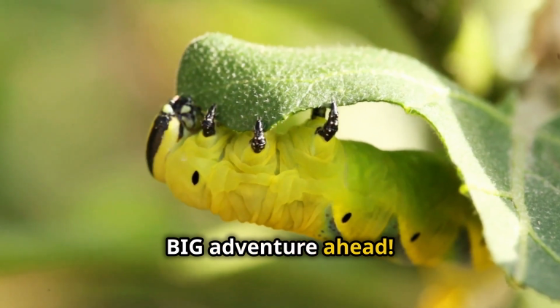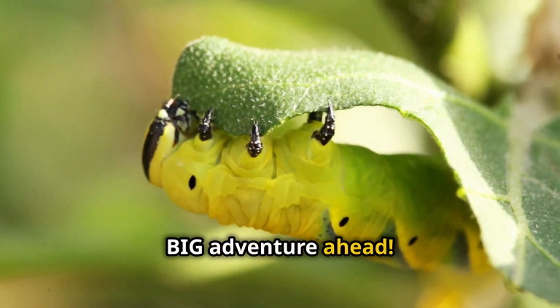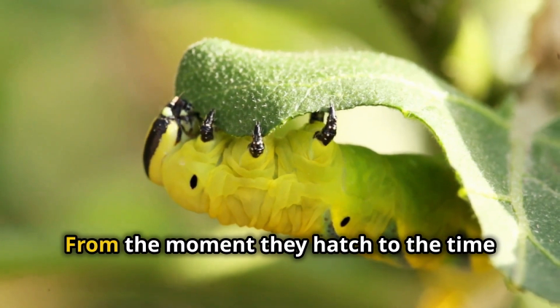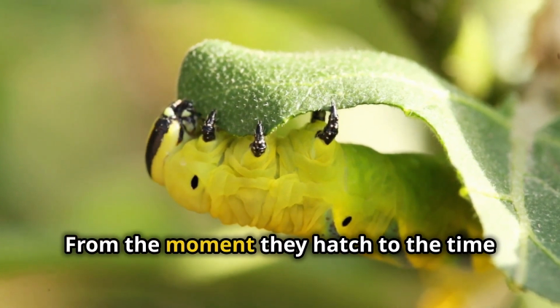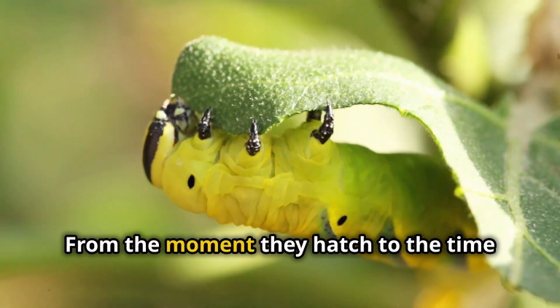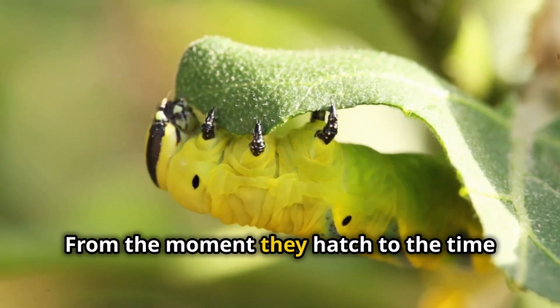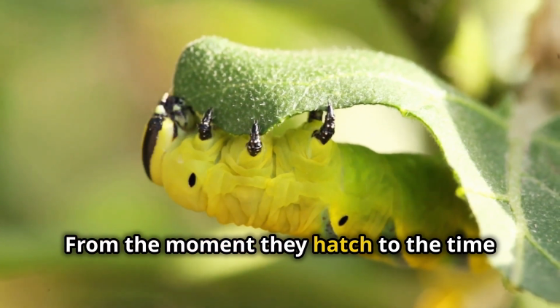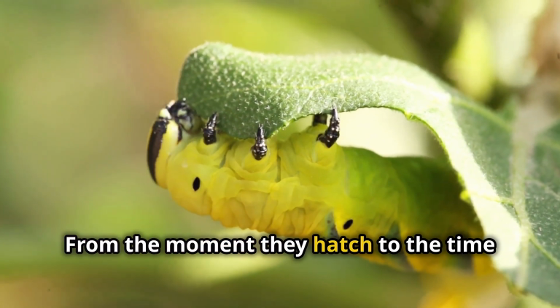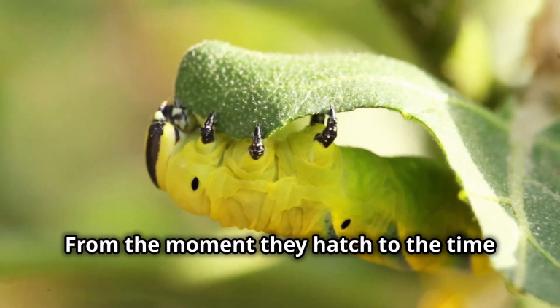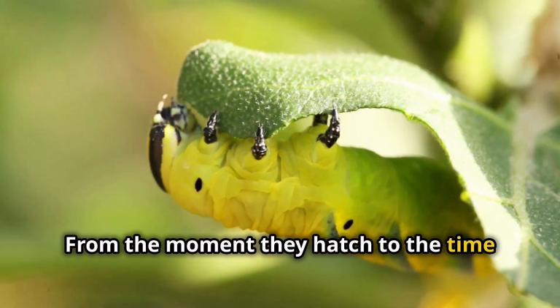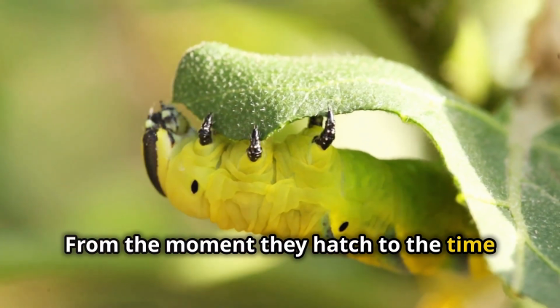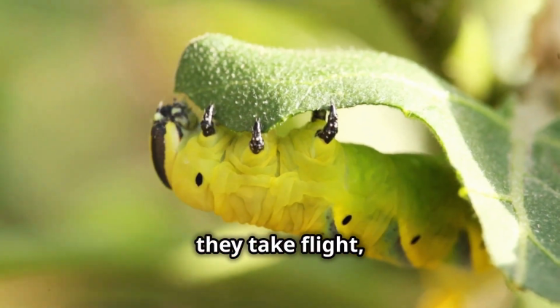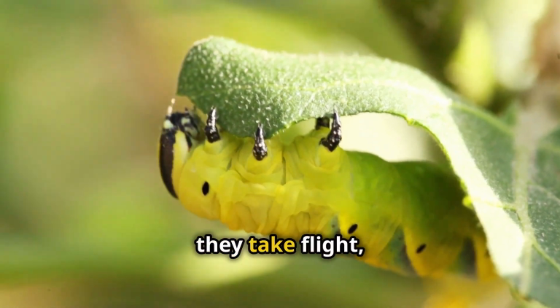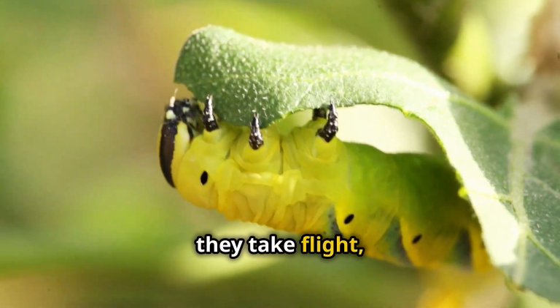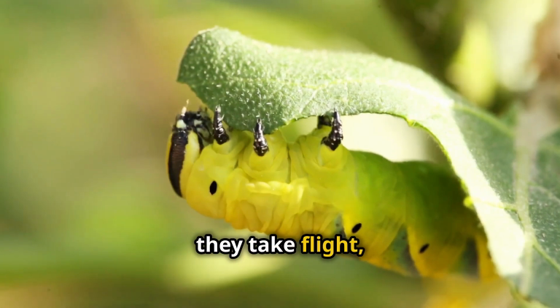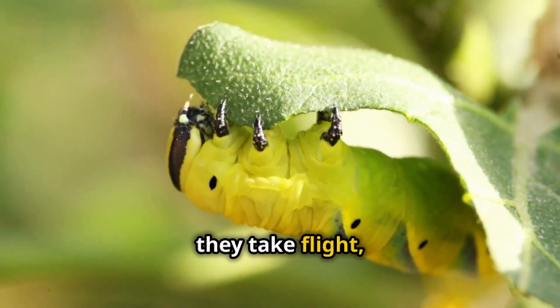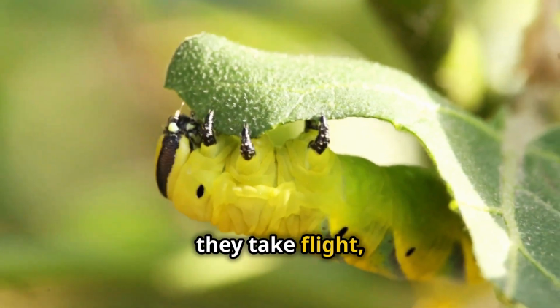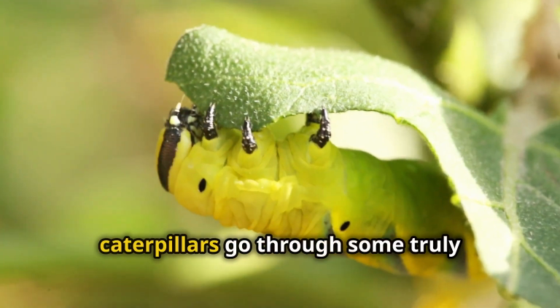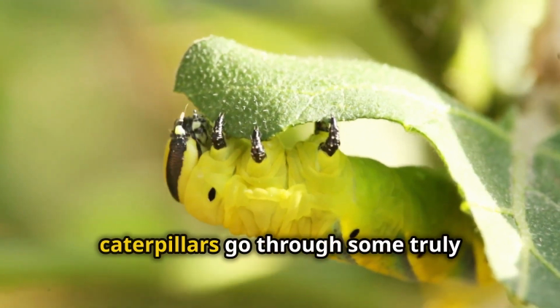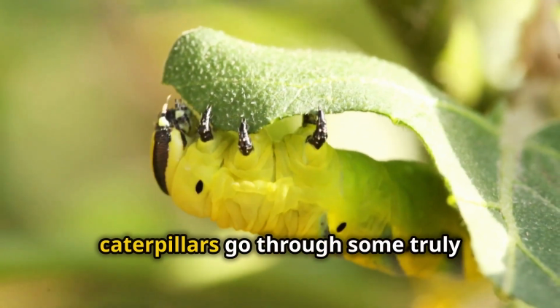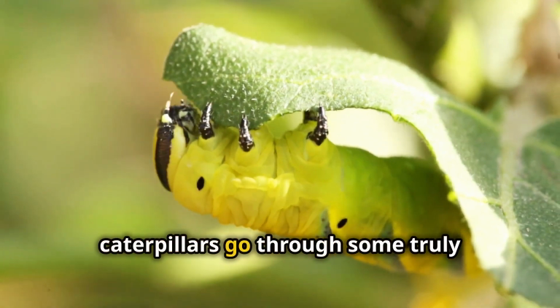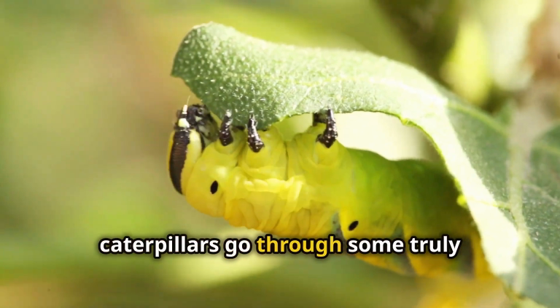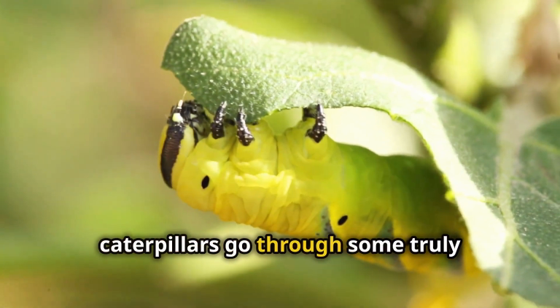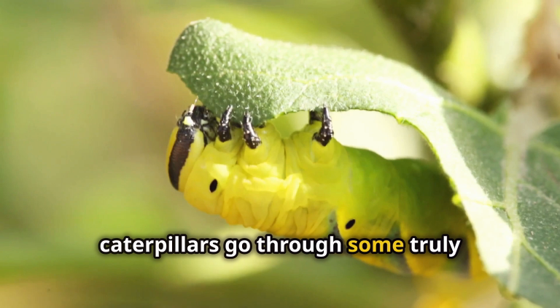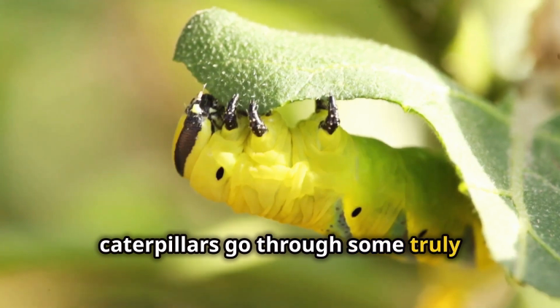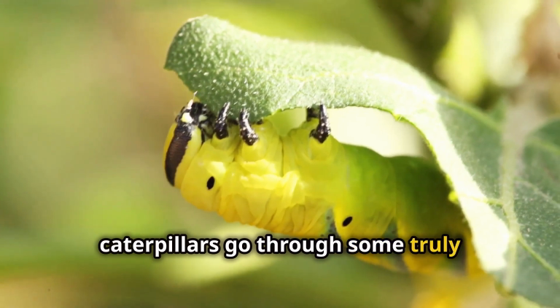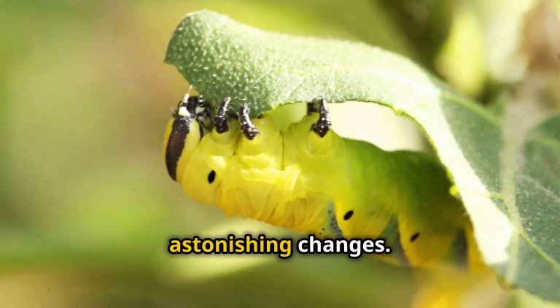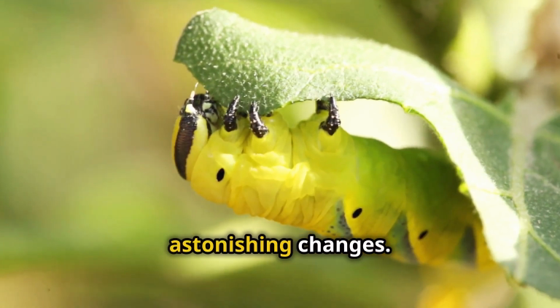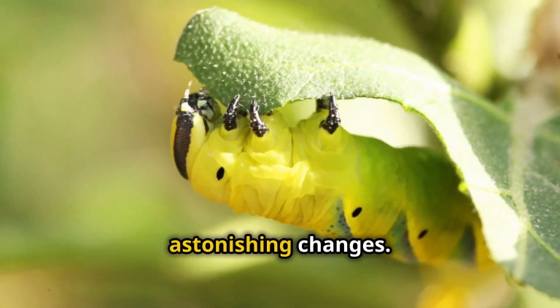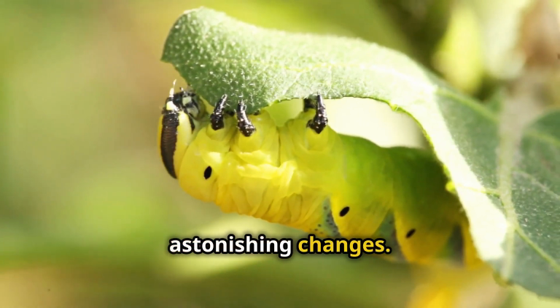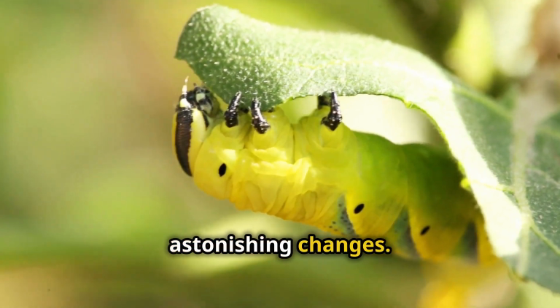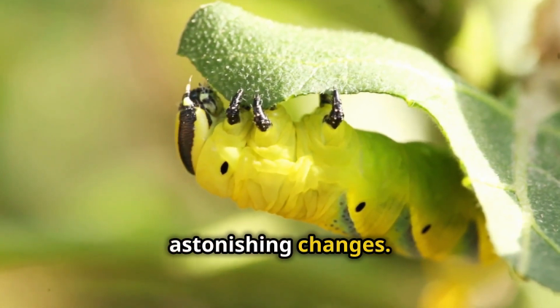From the moment they hatch to the time they take flight, caterpillars go through some truly astonishing changes.